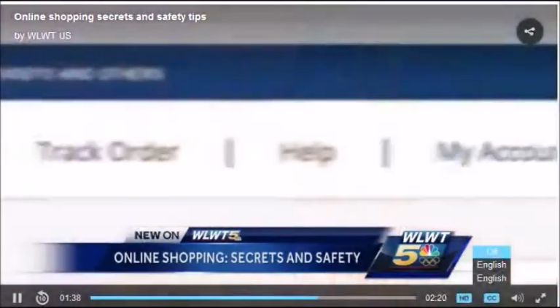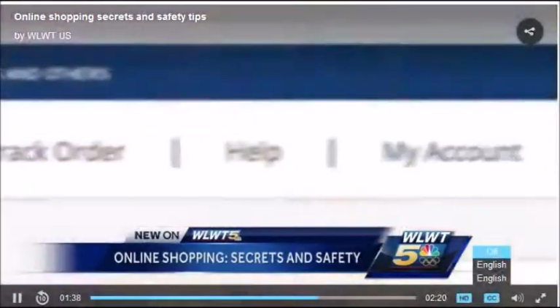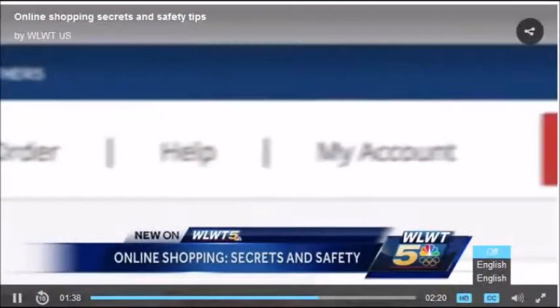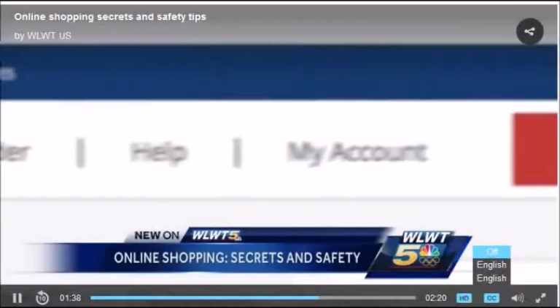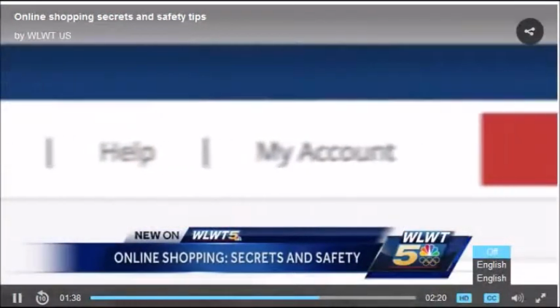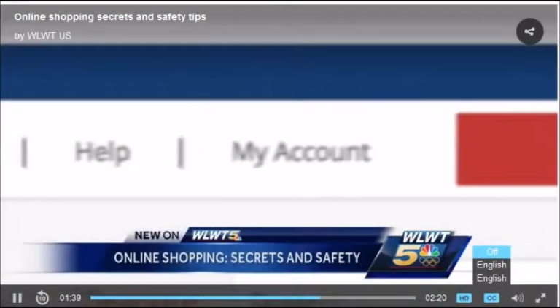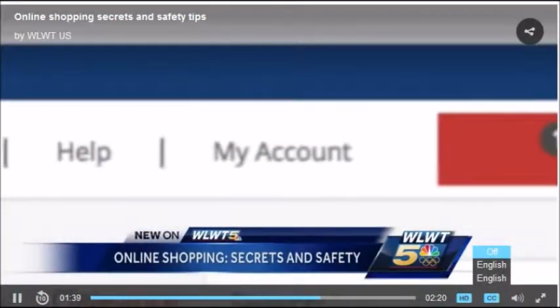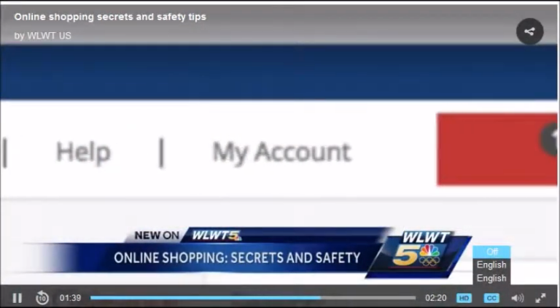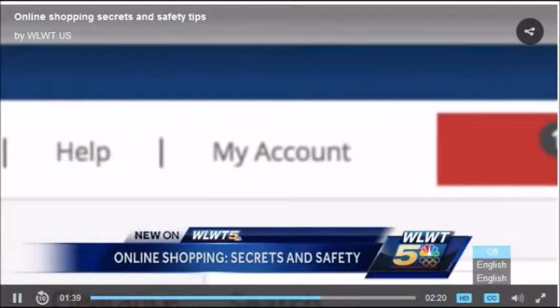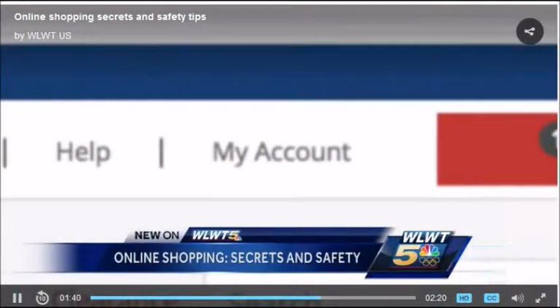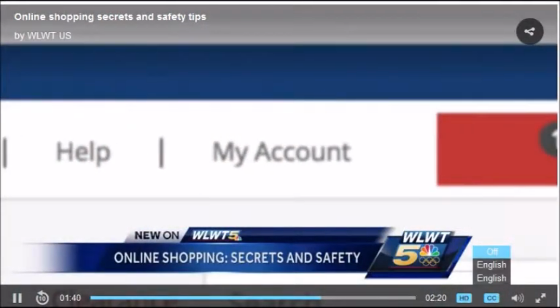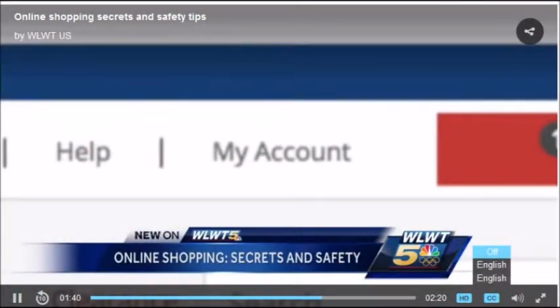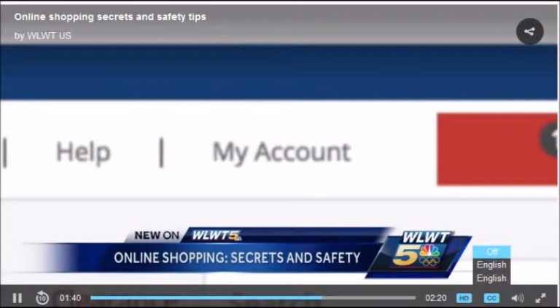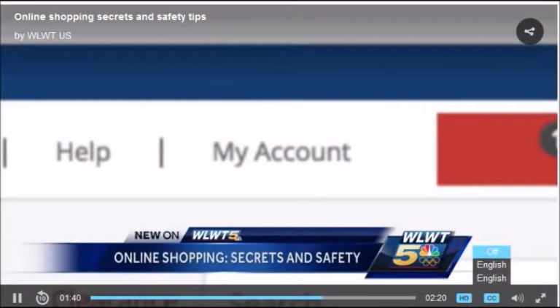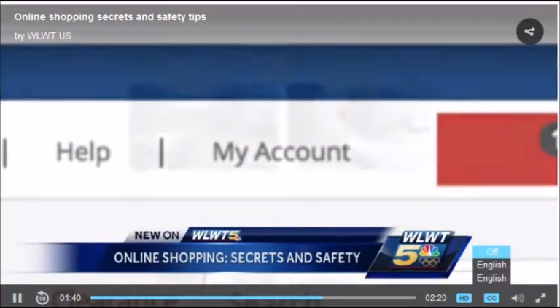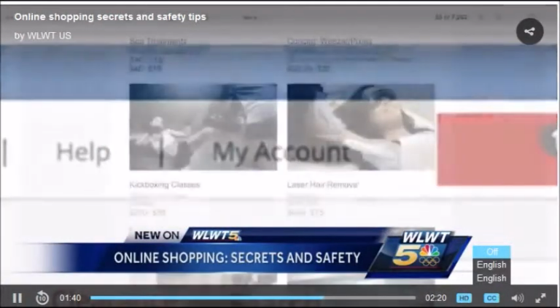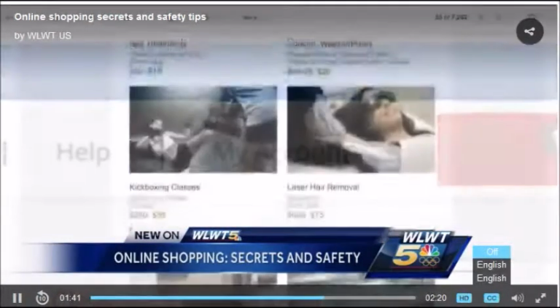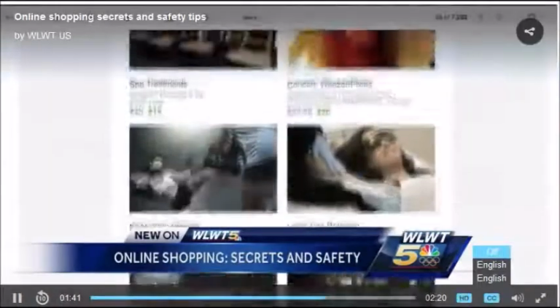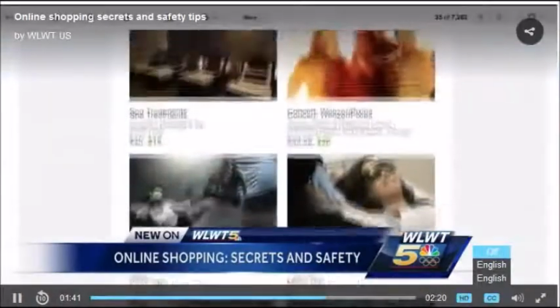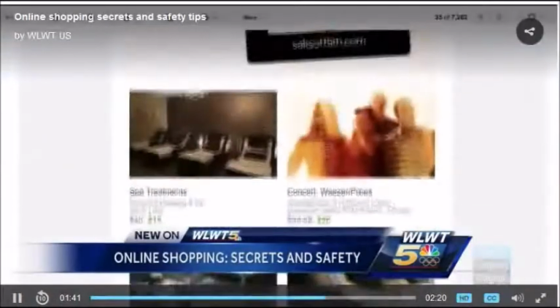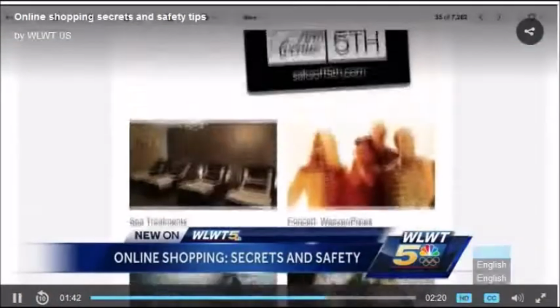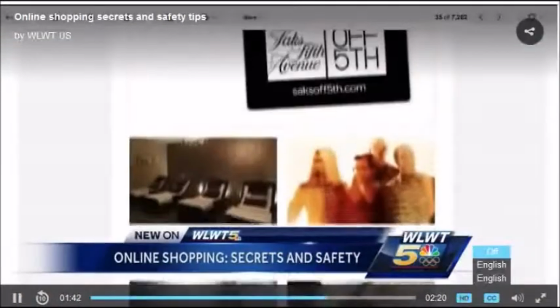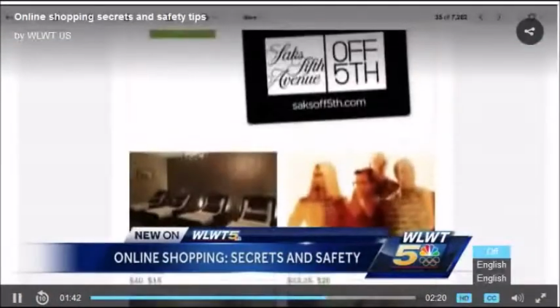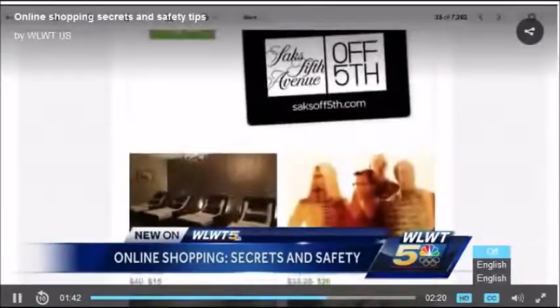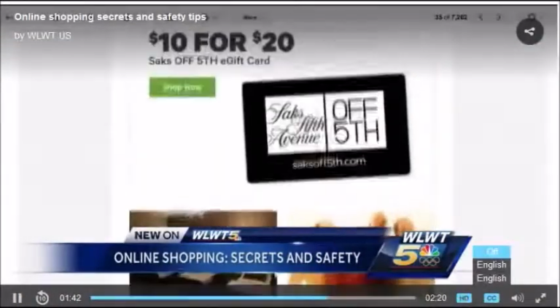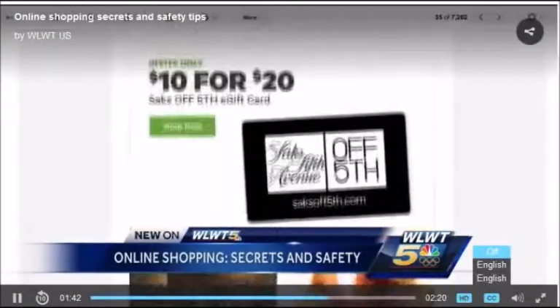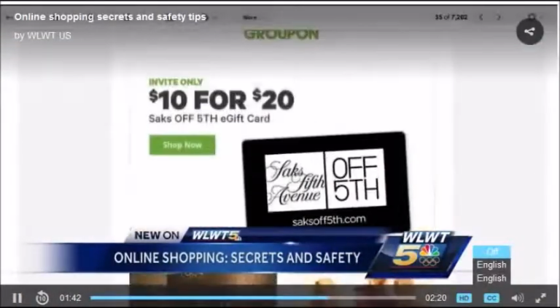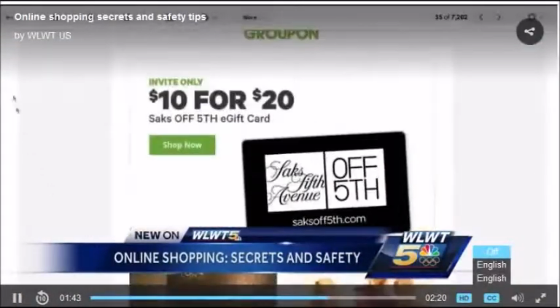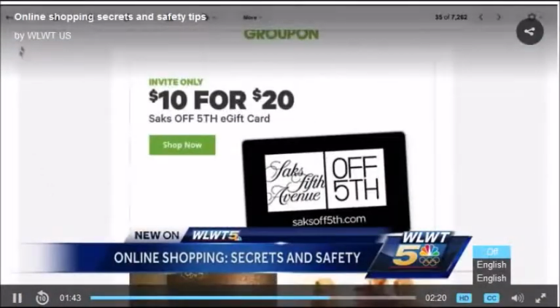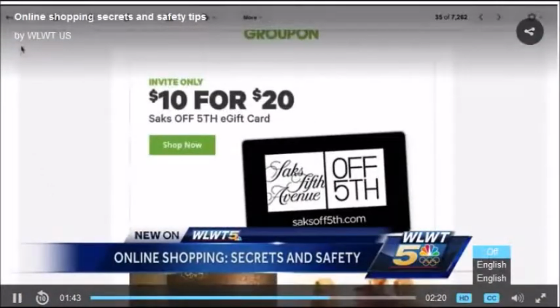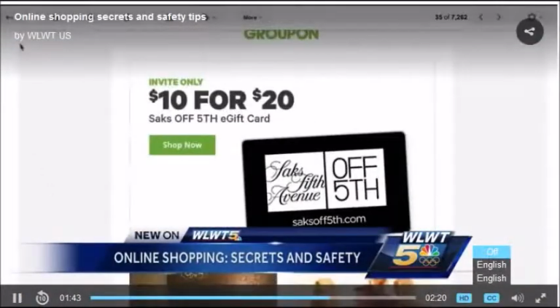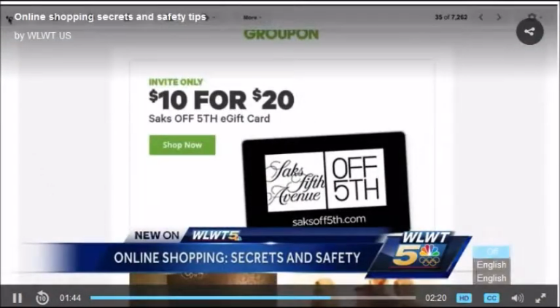The trick? You must be logged in — otherwise retailers don't know where to send those coupons.